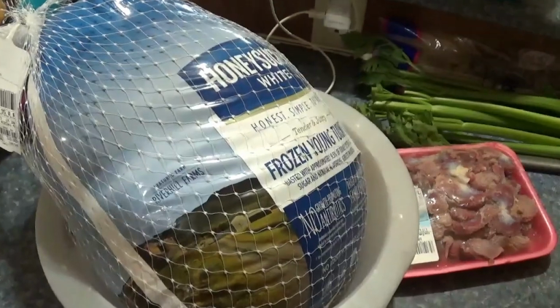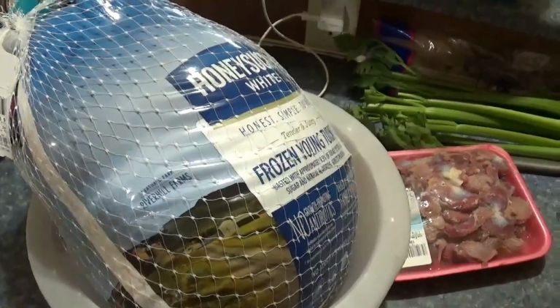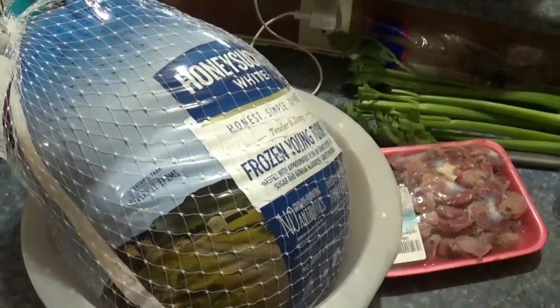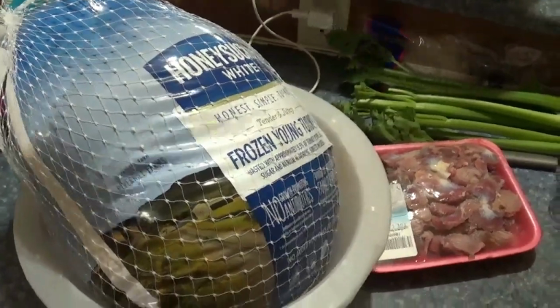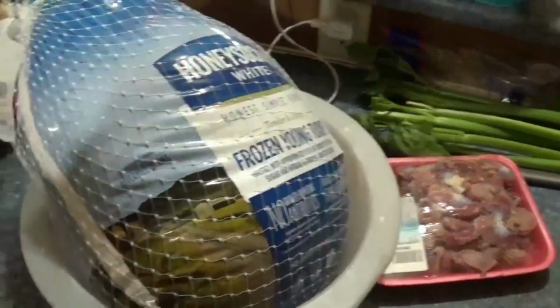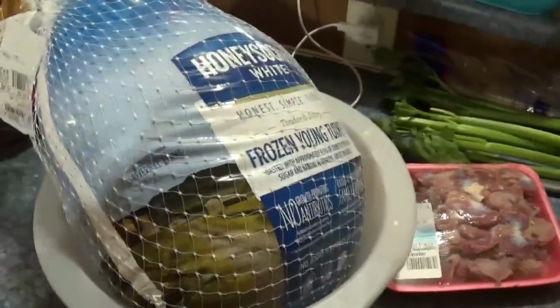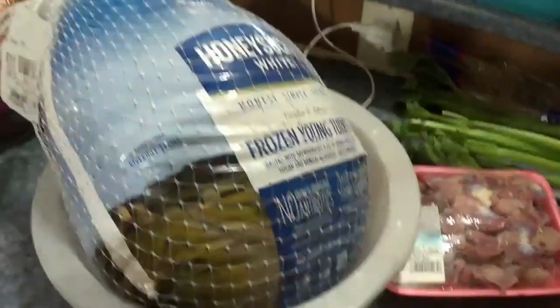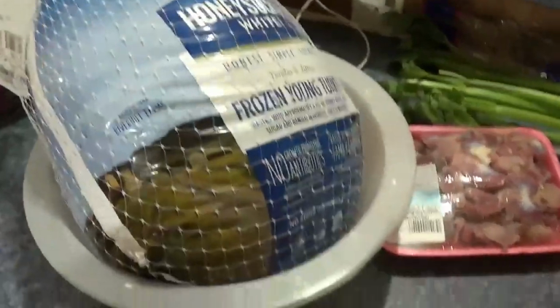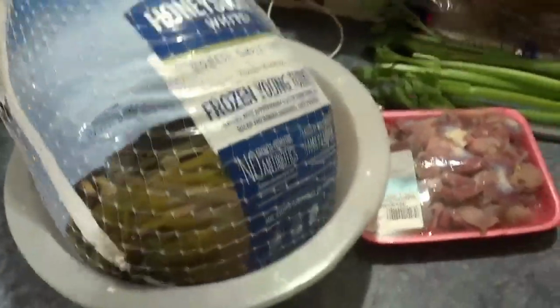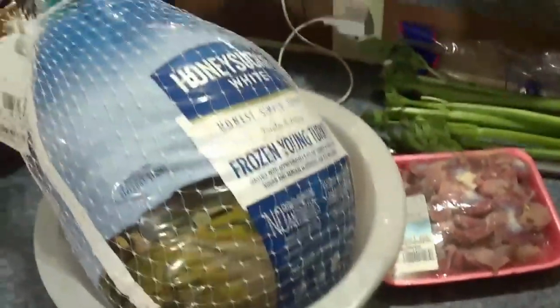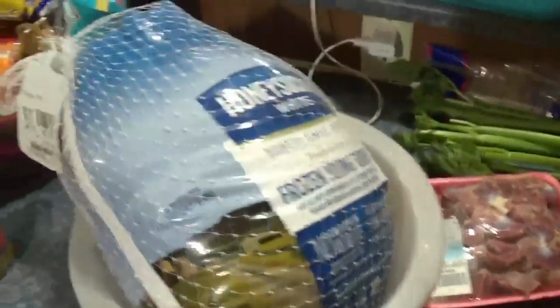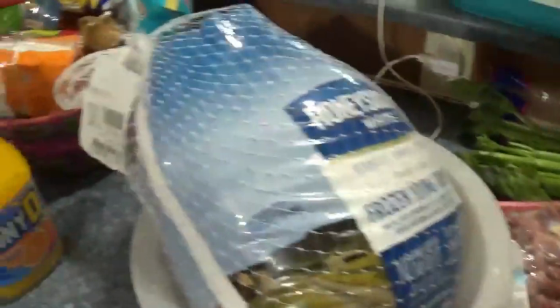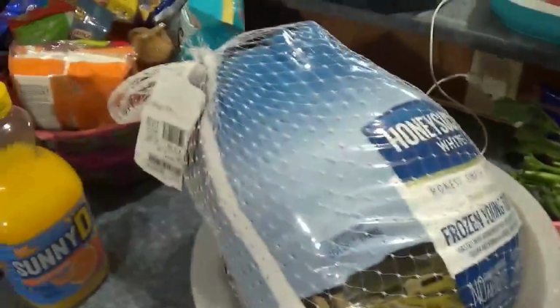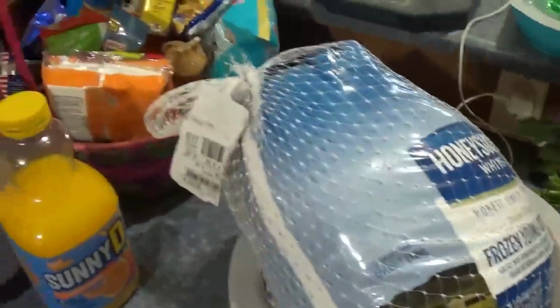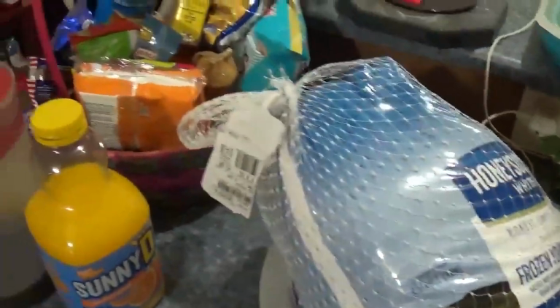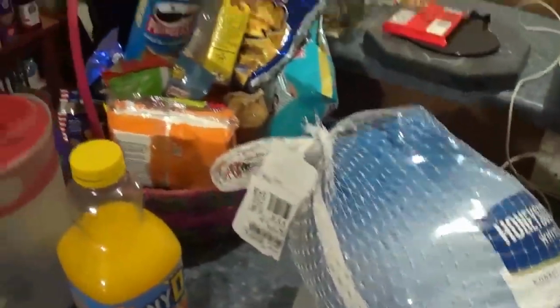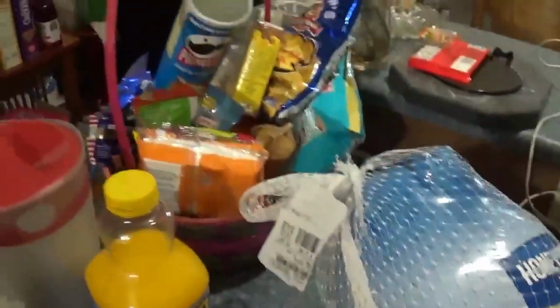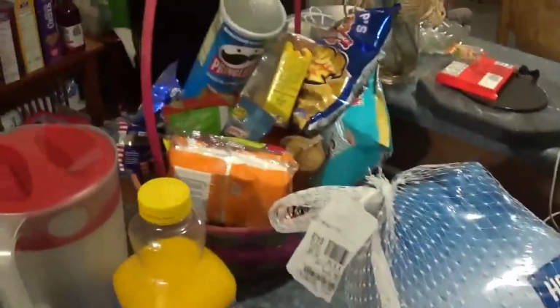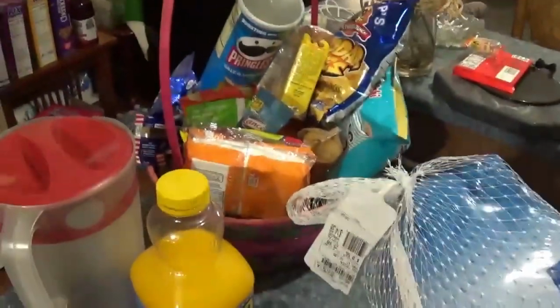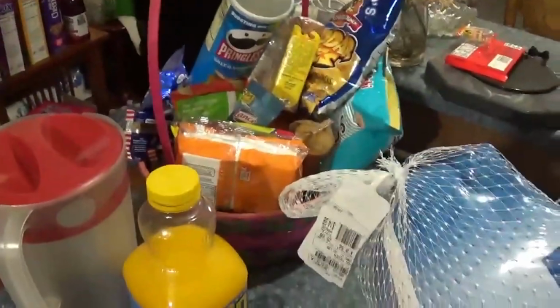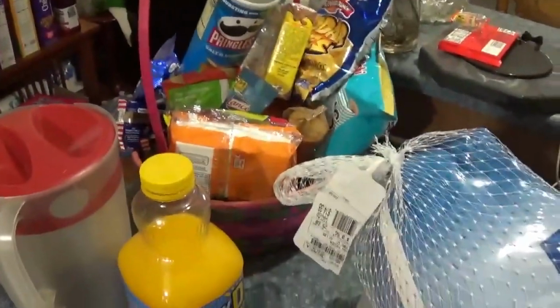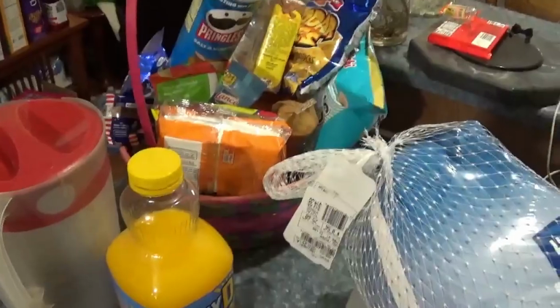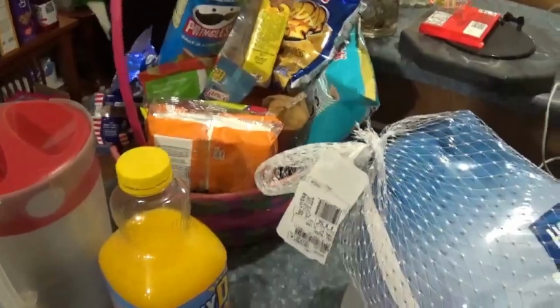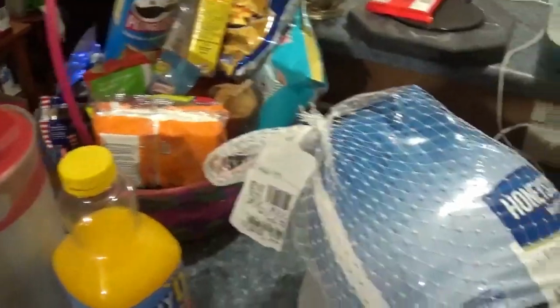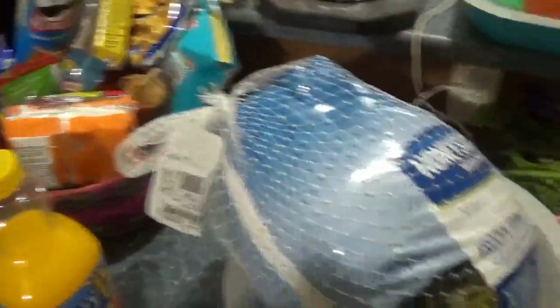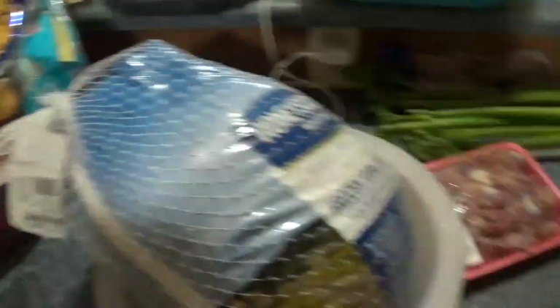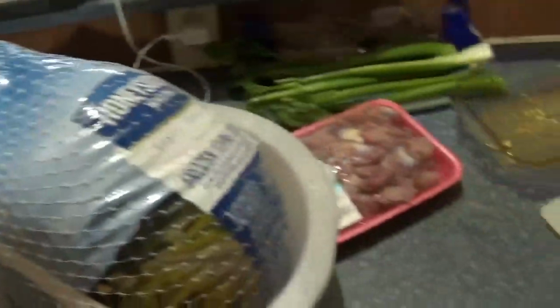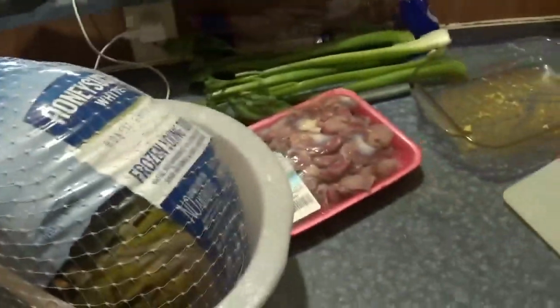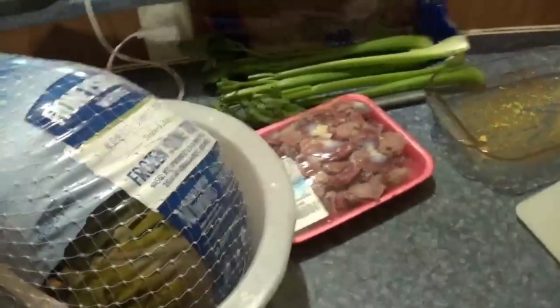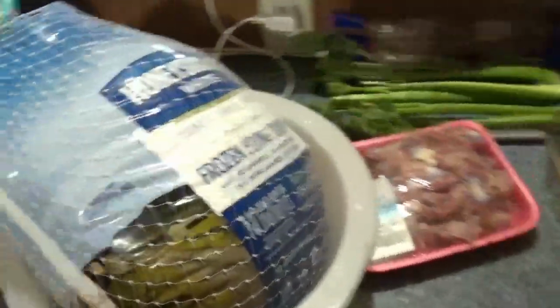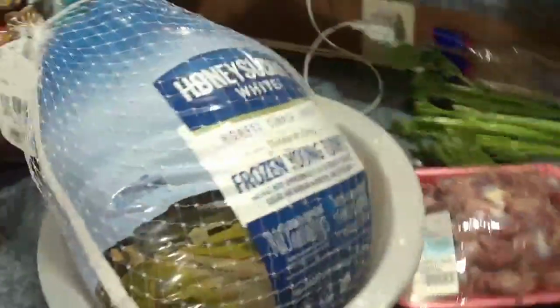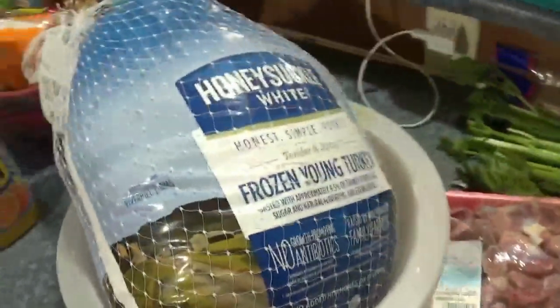Welcome back YouTube. We're getting ready to work on some Thanksgiving dinner here.